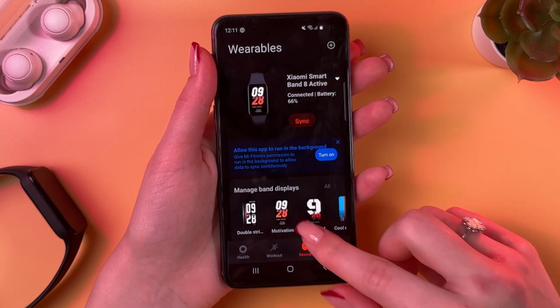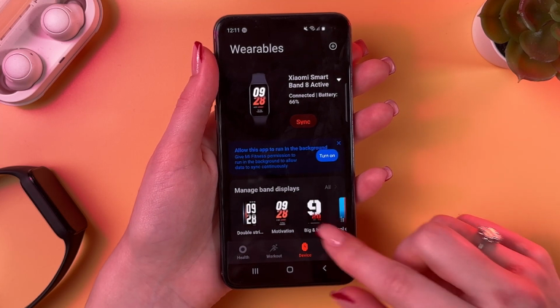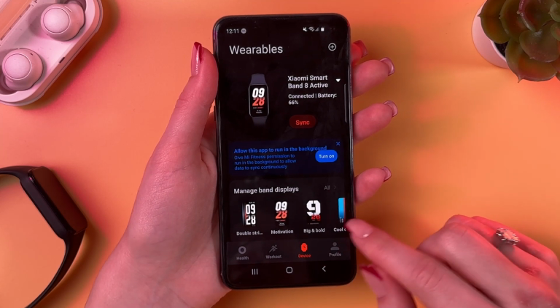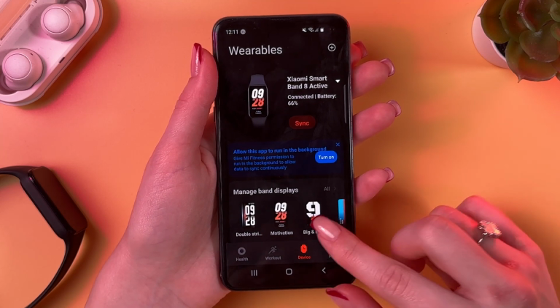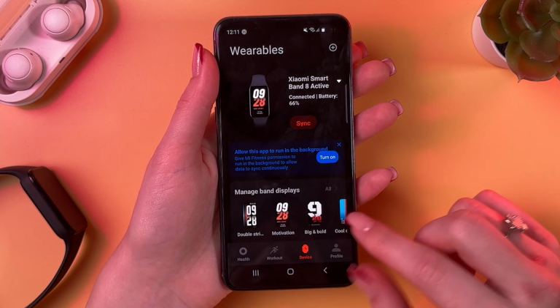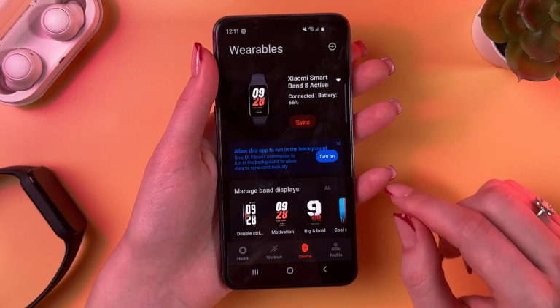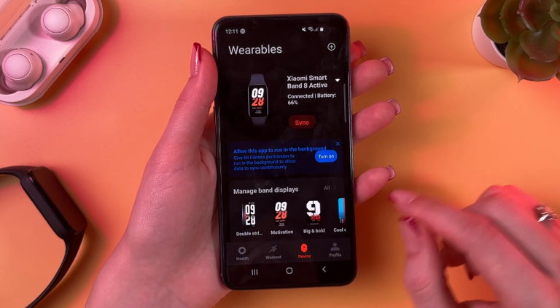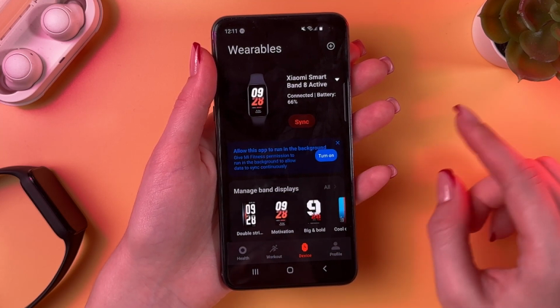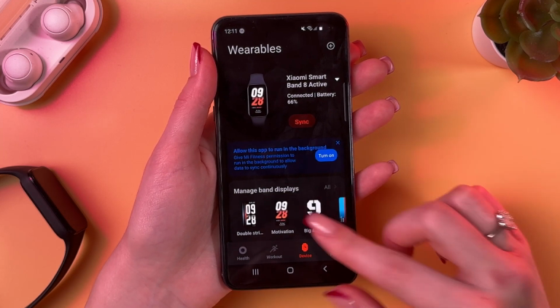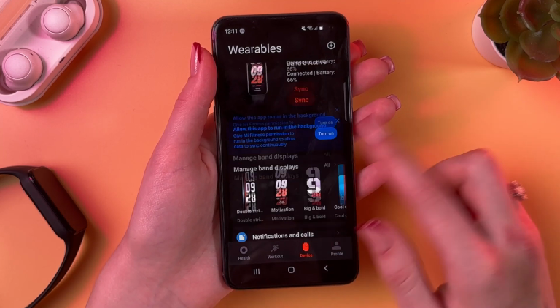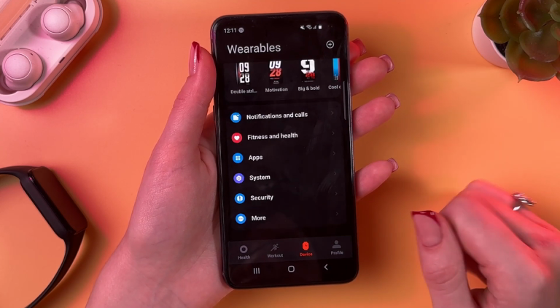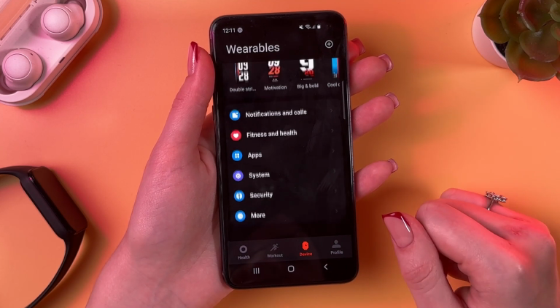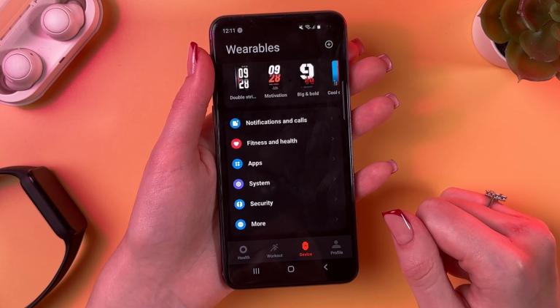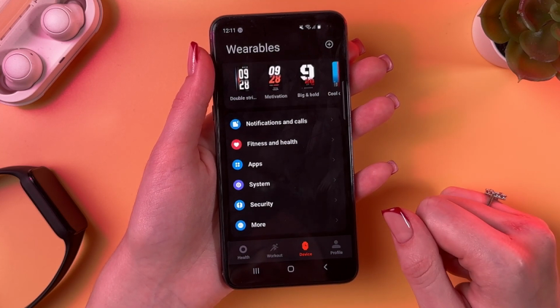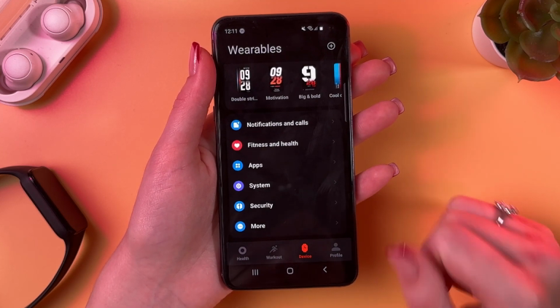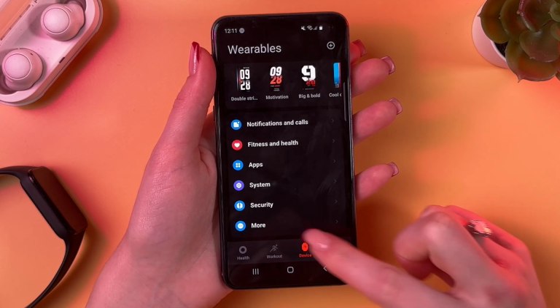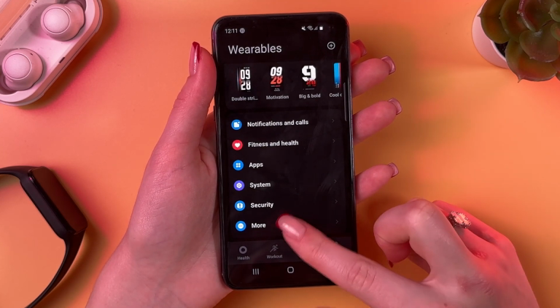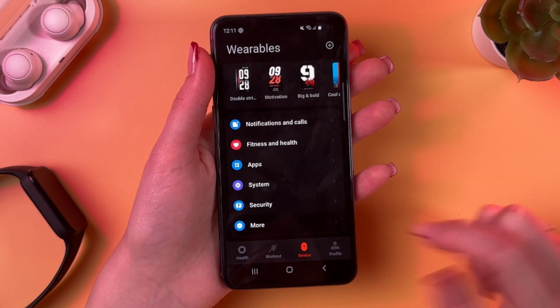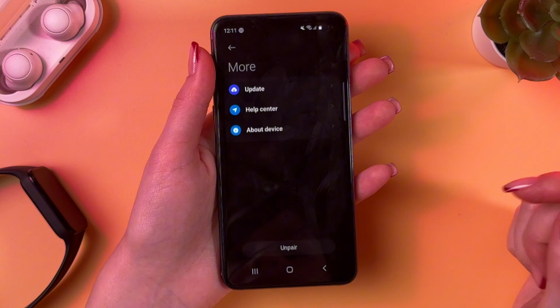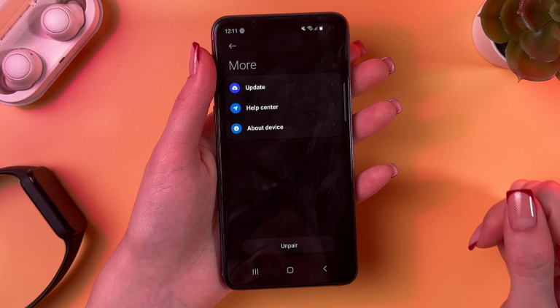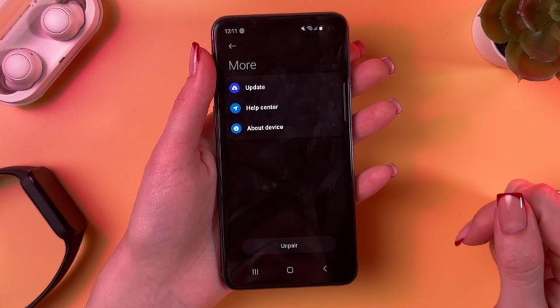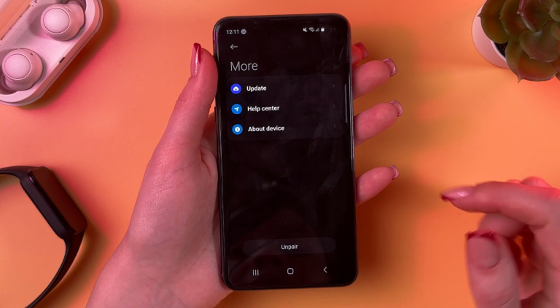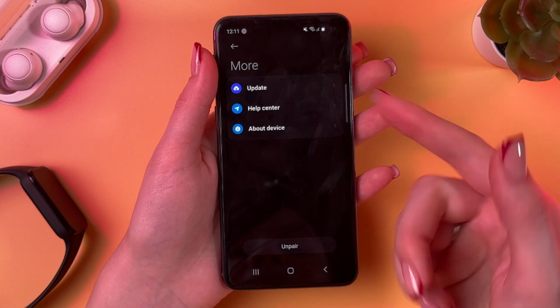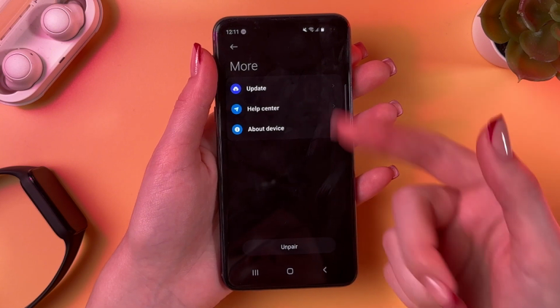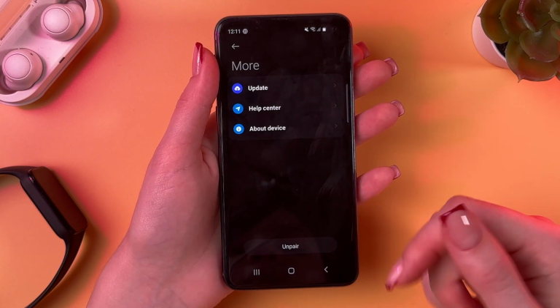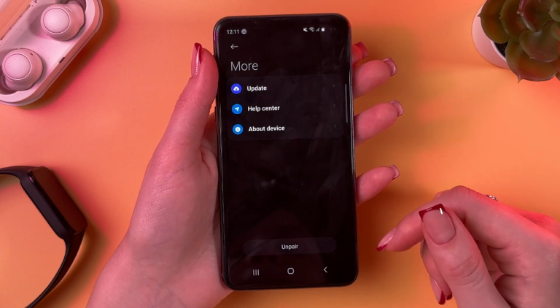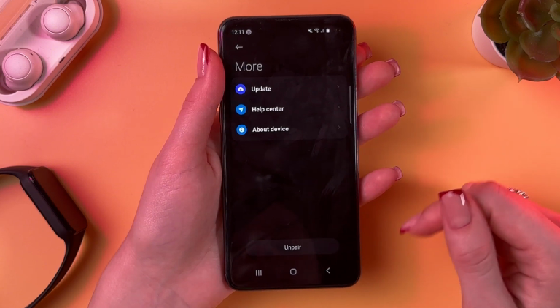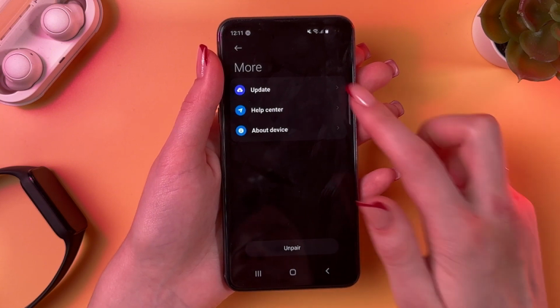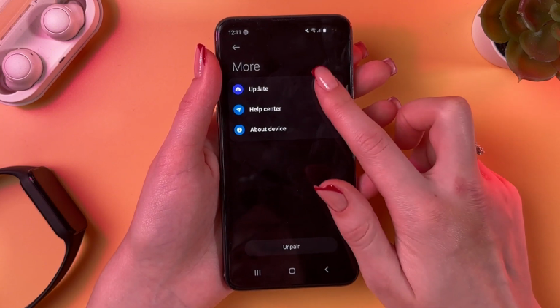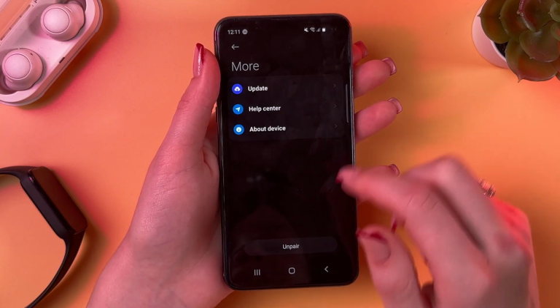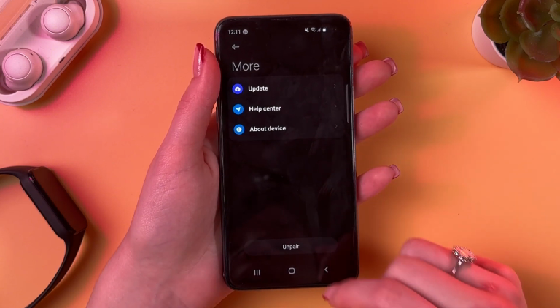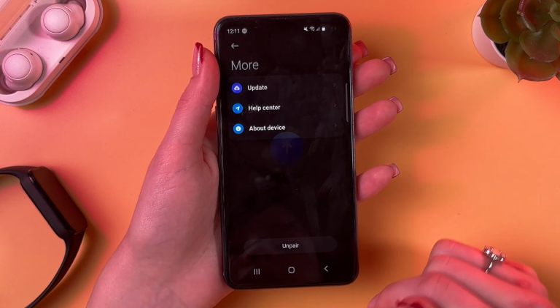So now, to check for updates, we just need to swipe down, go to the More tab, and now we can see this first option: Update.